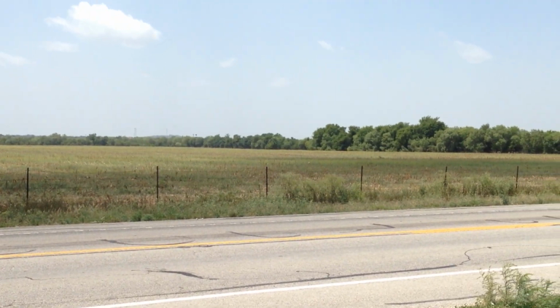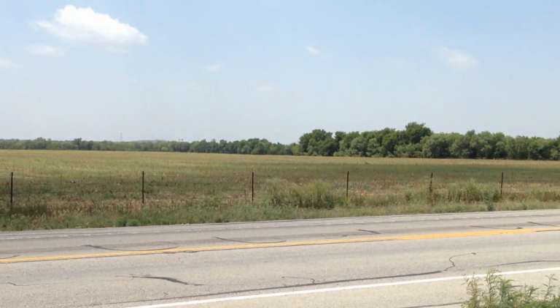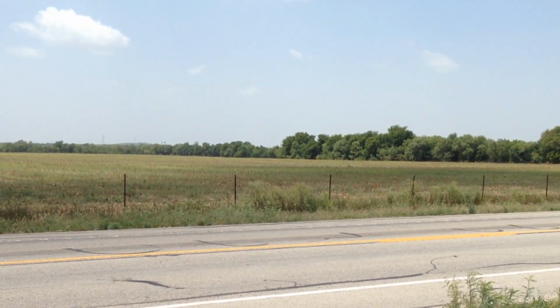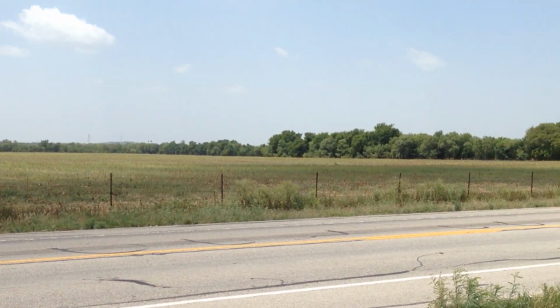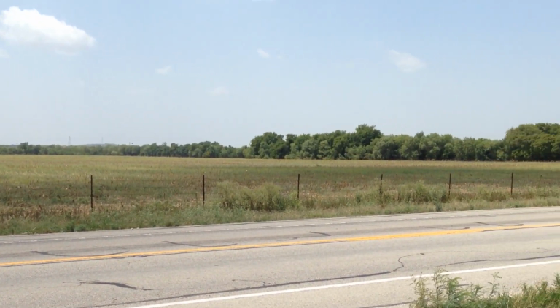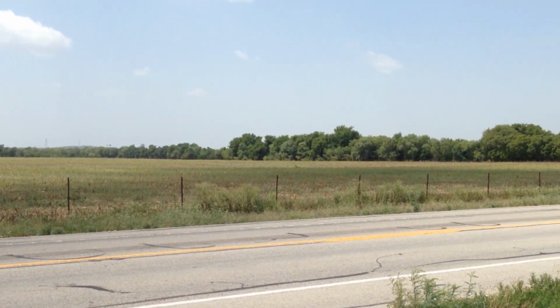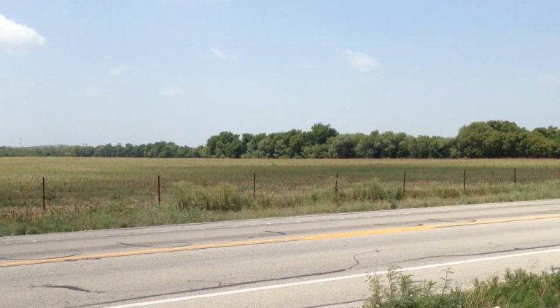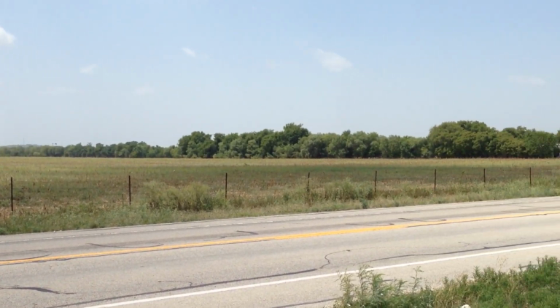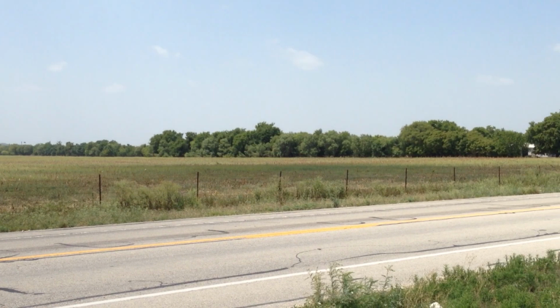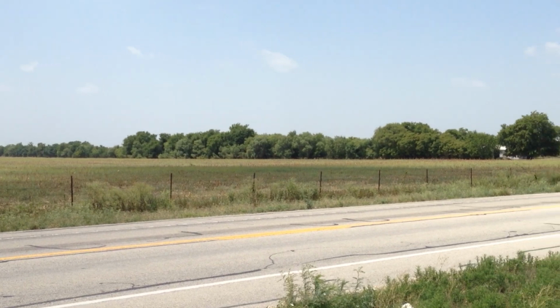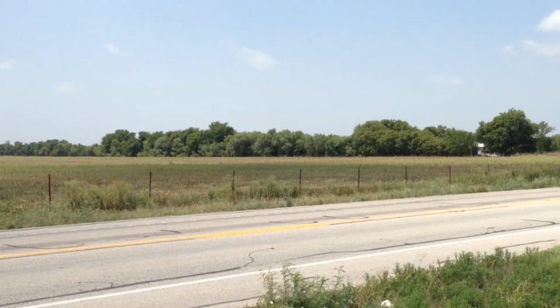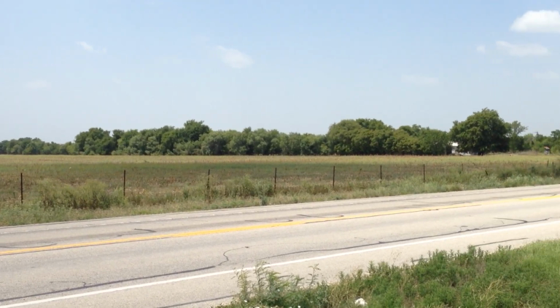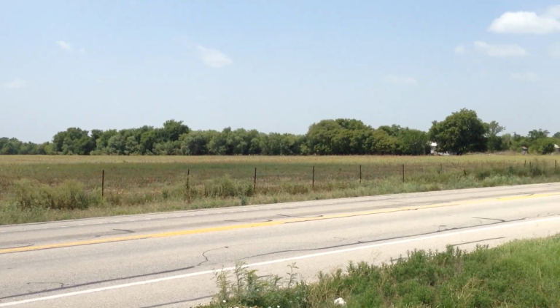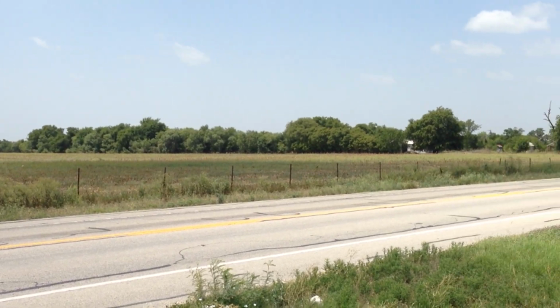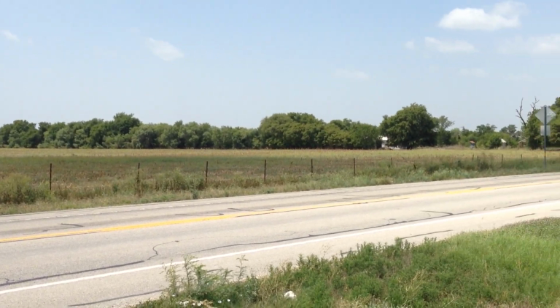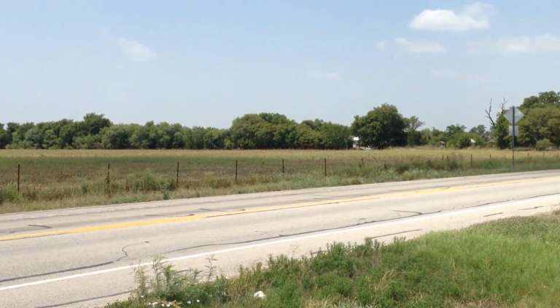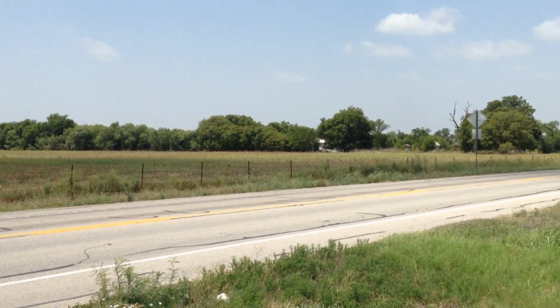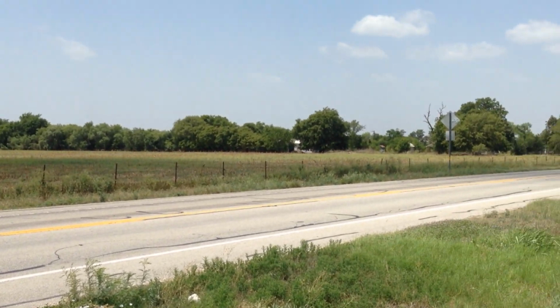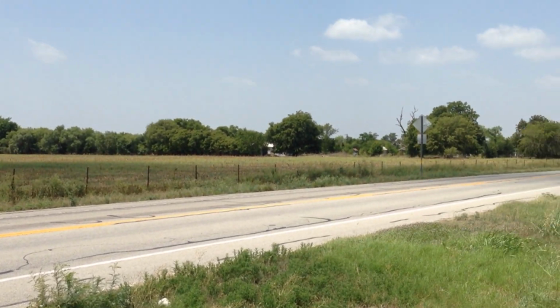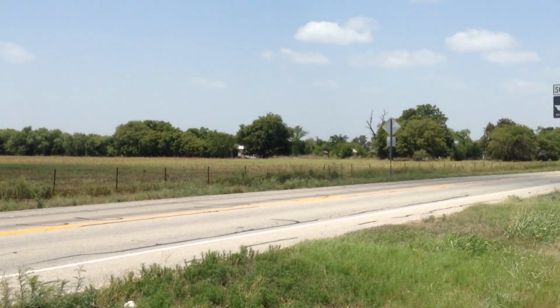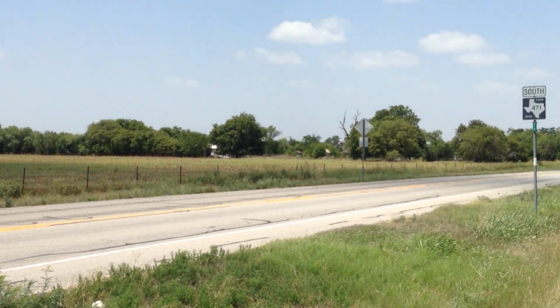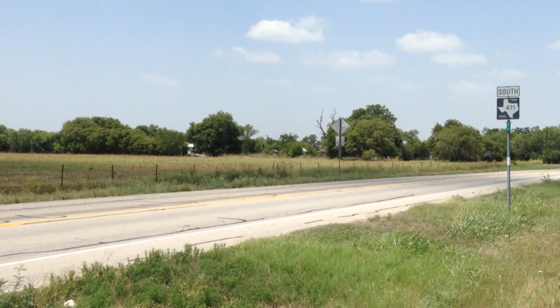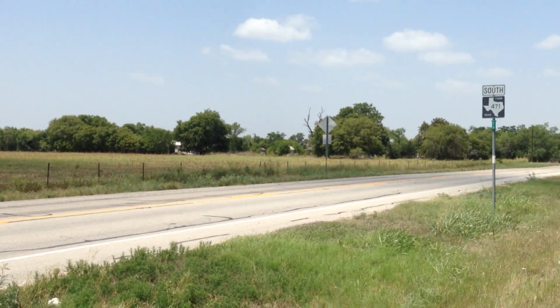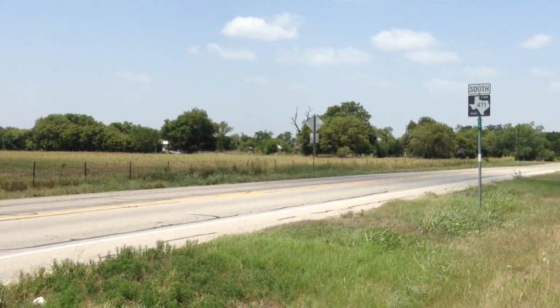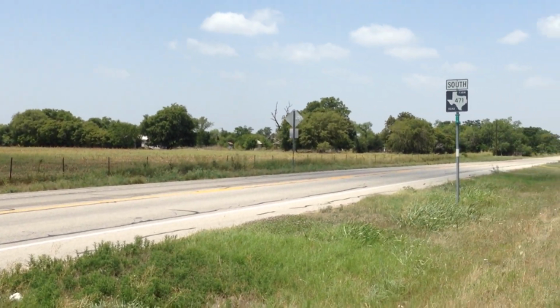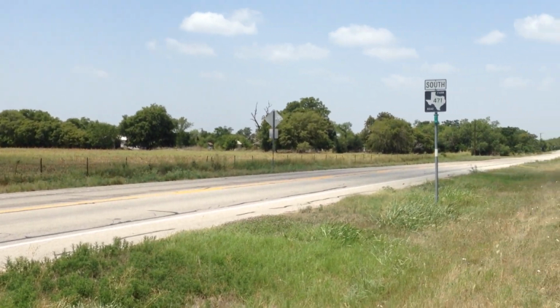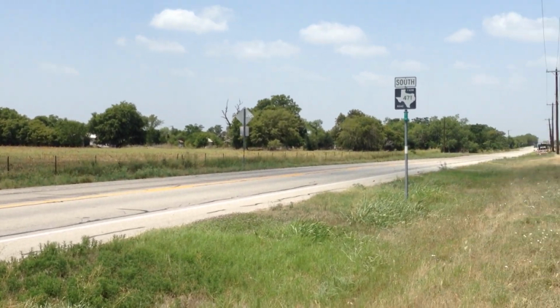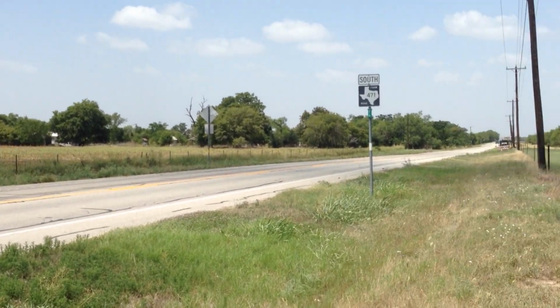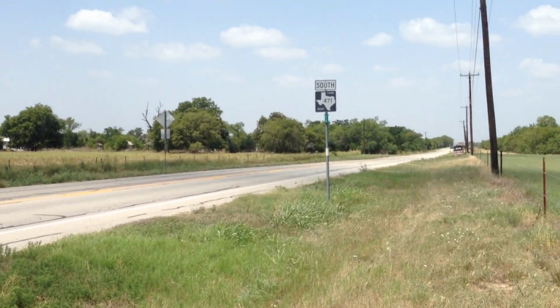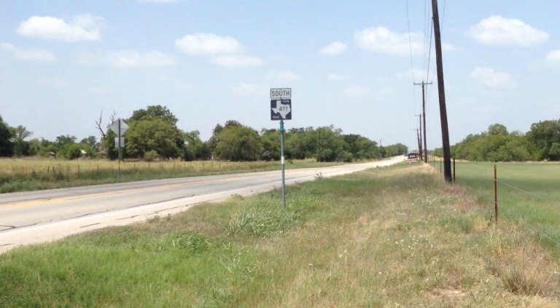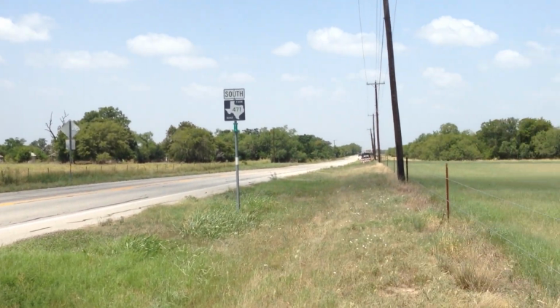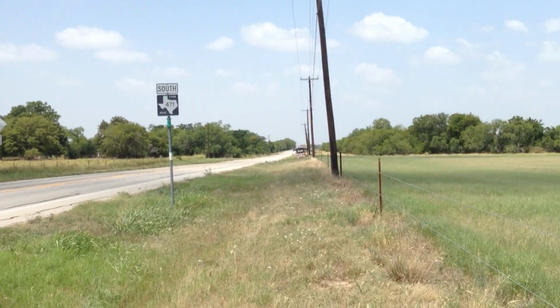But this is classic Blackland Prairie. This is the same thing you'd see around Plano, Frisco, Waco.